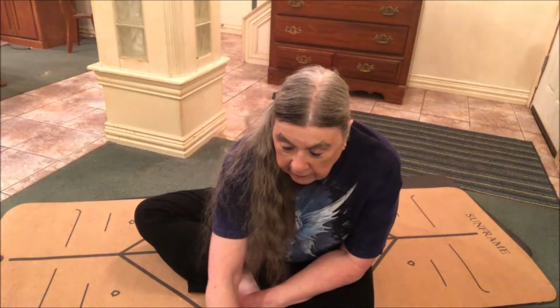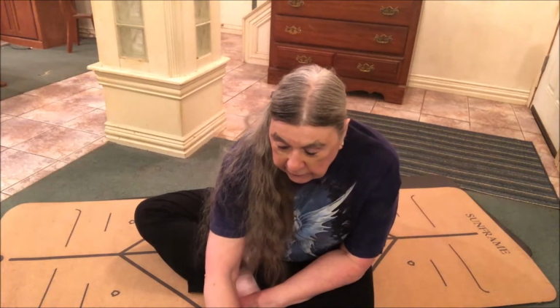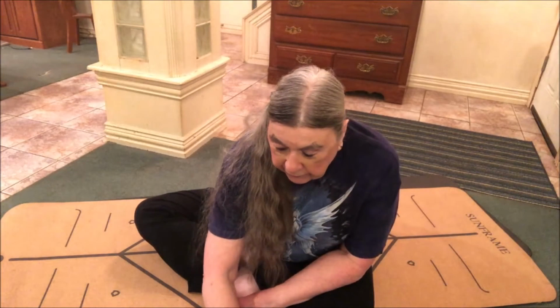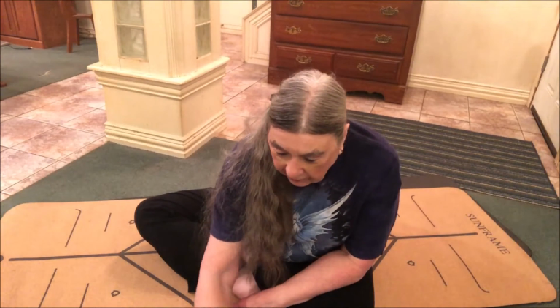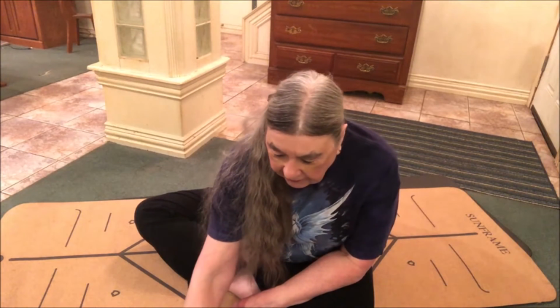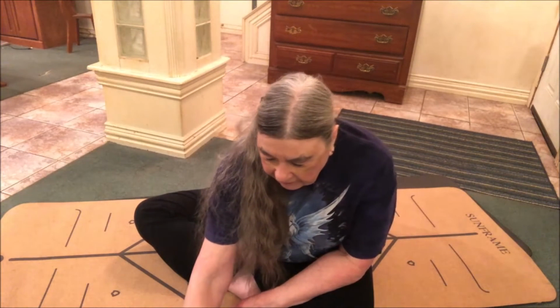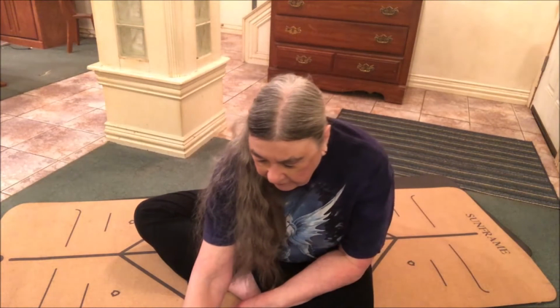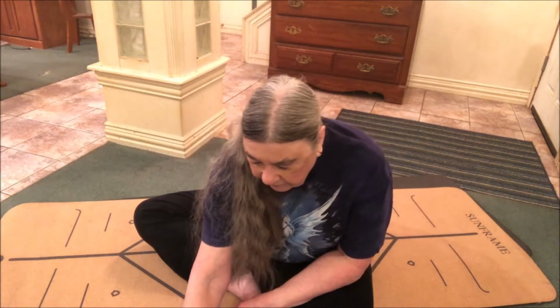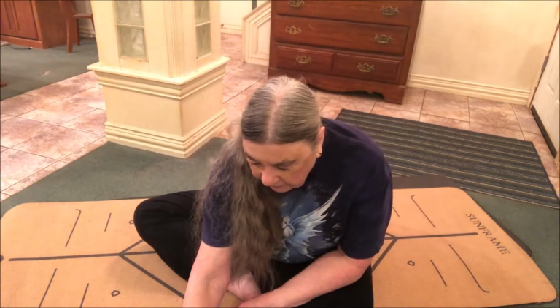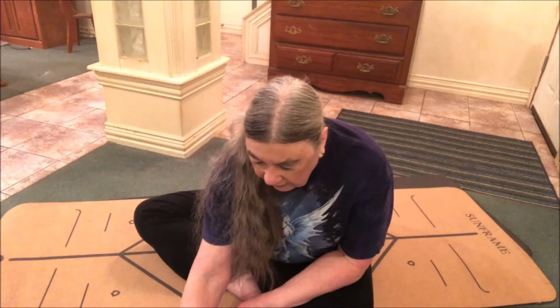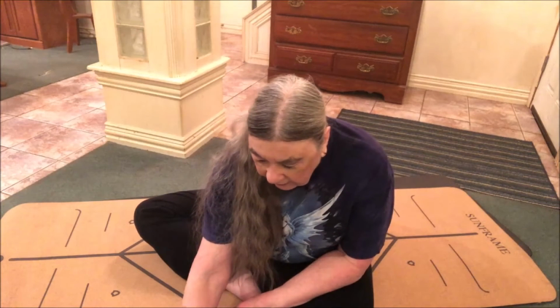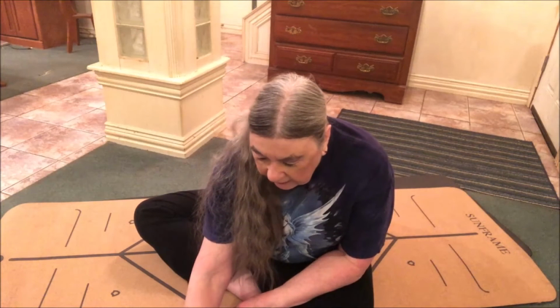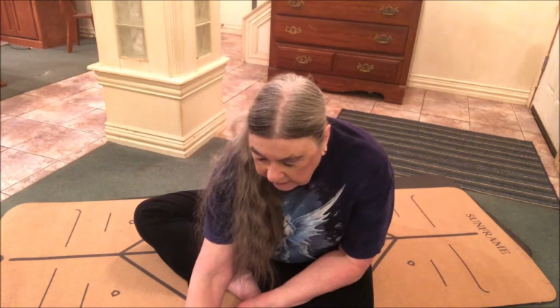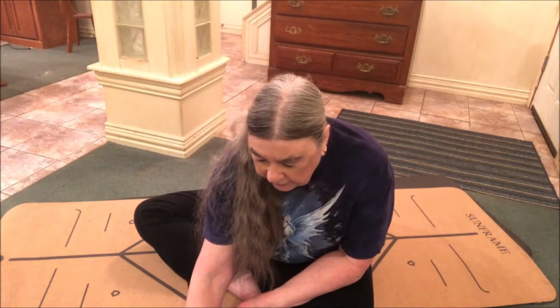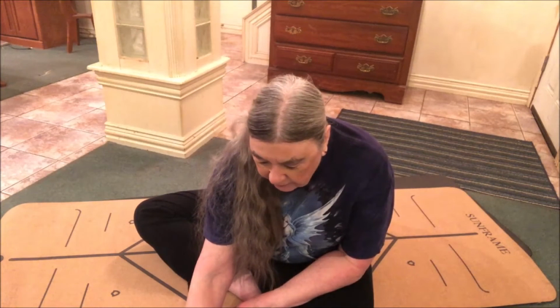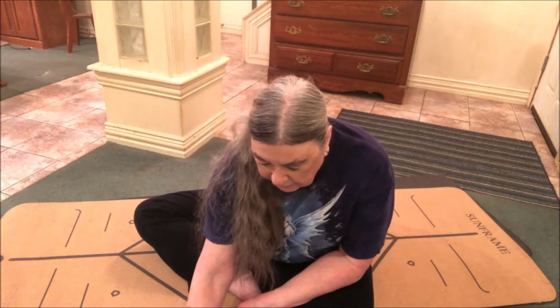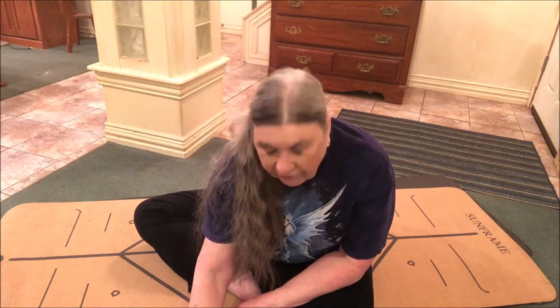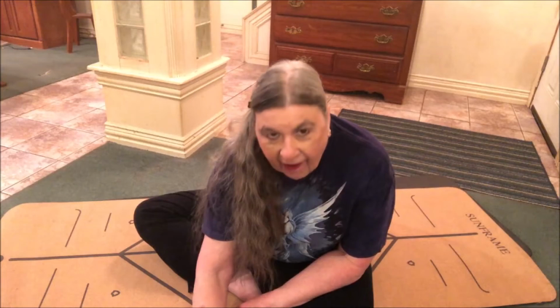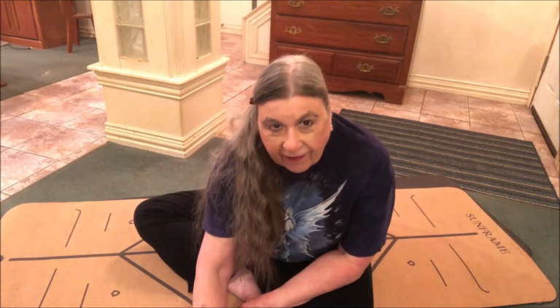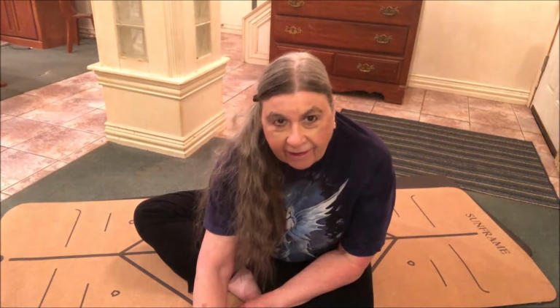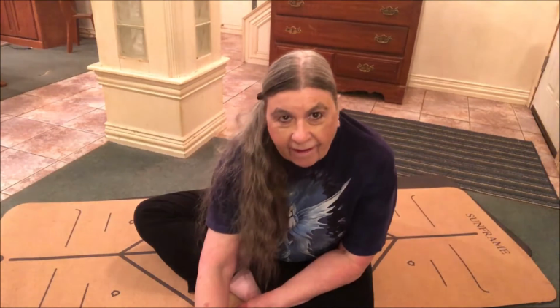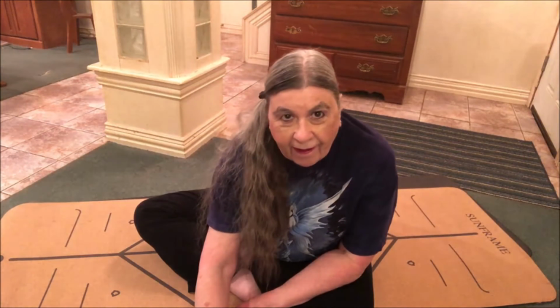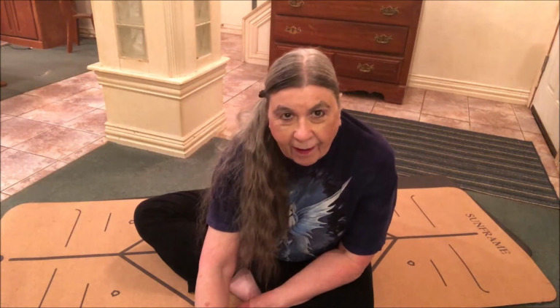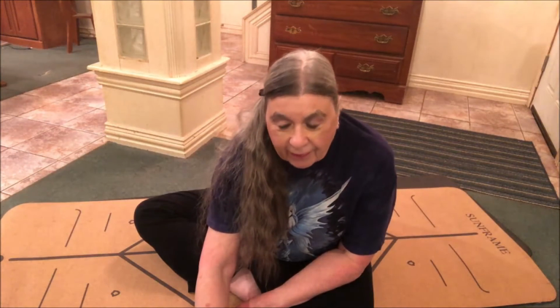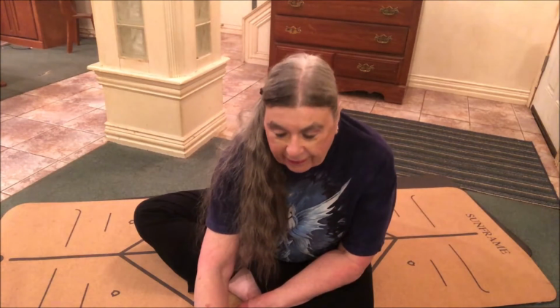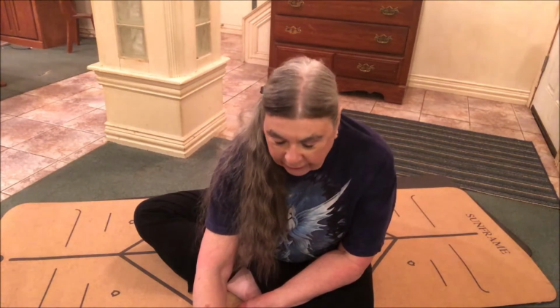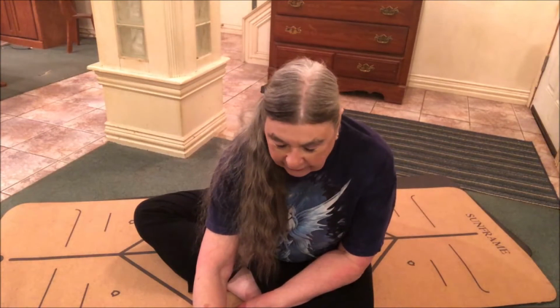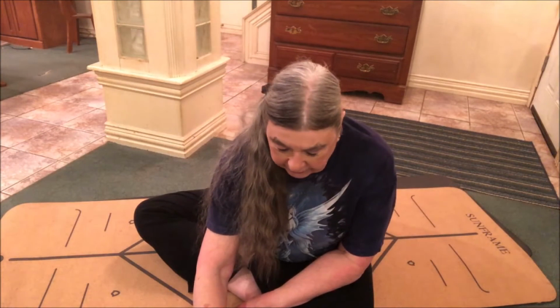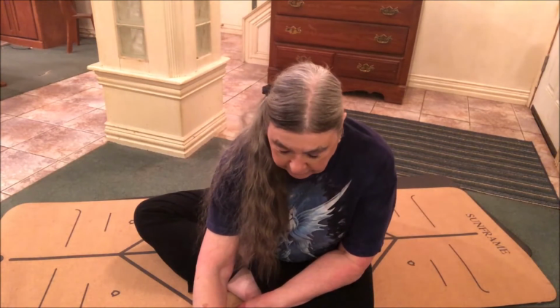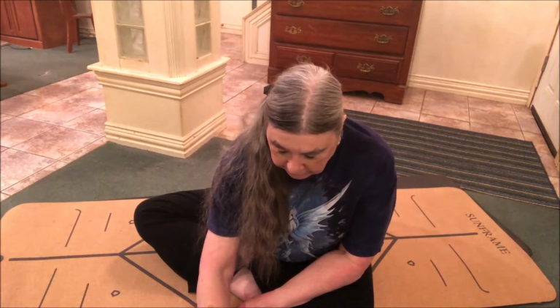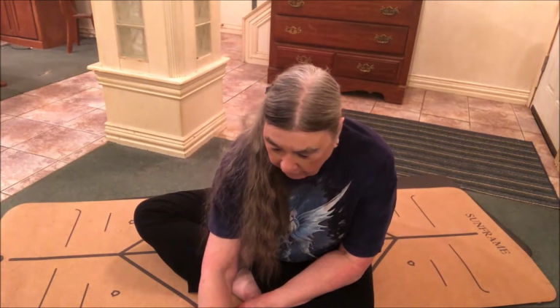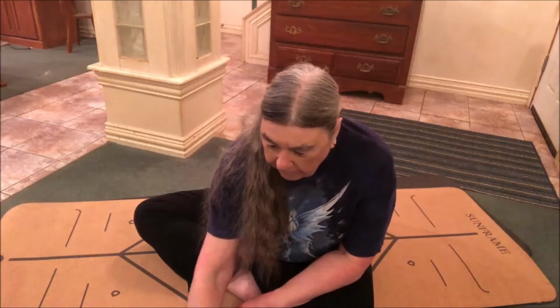Chaki Chalanasana is harder than the Sufi Grind, so I don't do as many repetitions of that one. Sufi Grind is just so much fun — I really enjoy doing it.